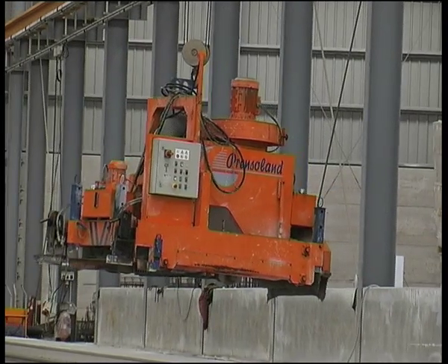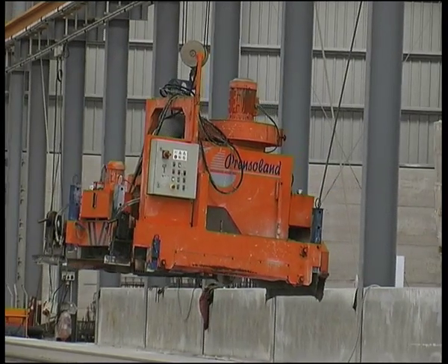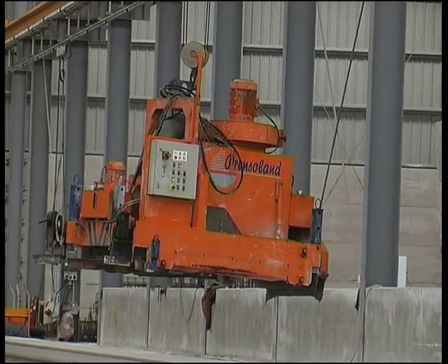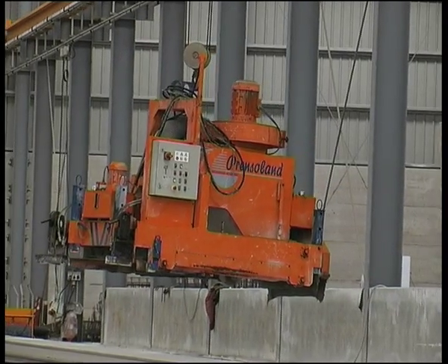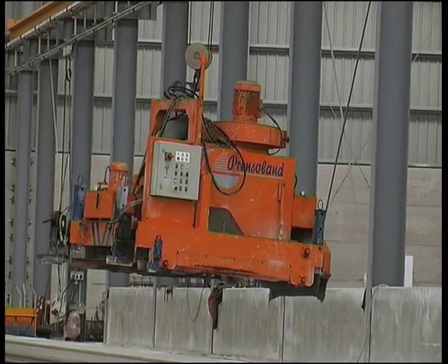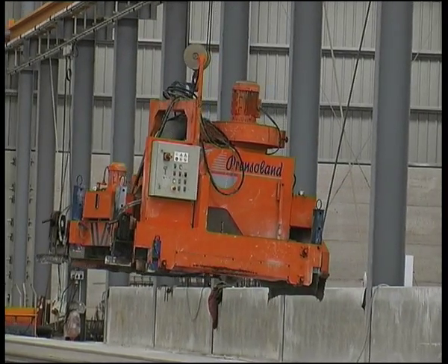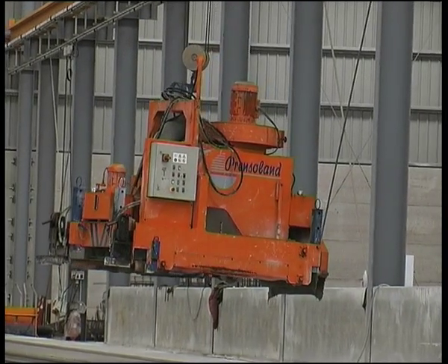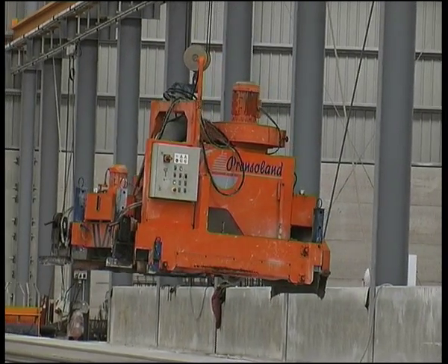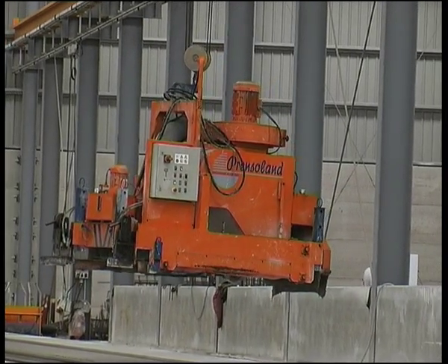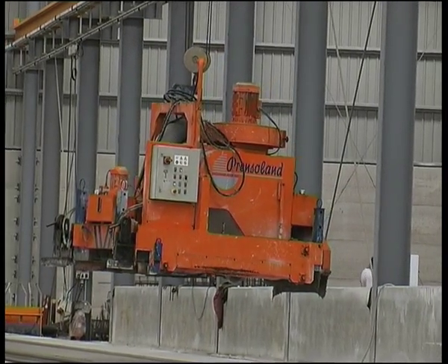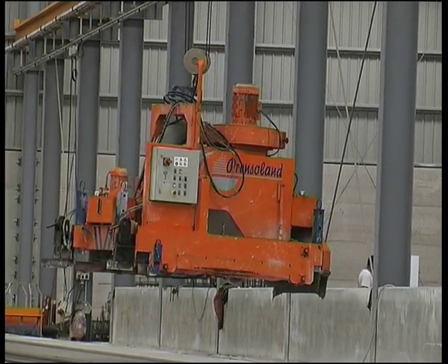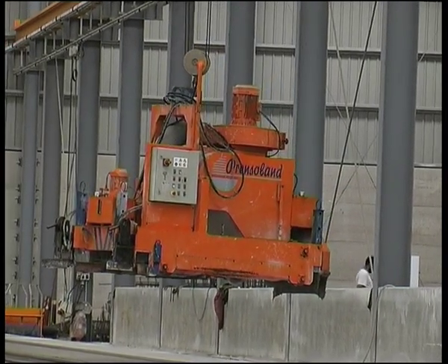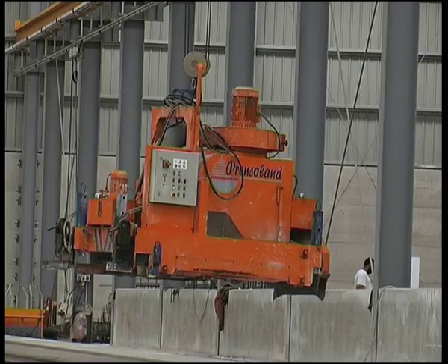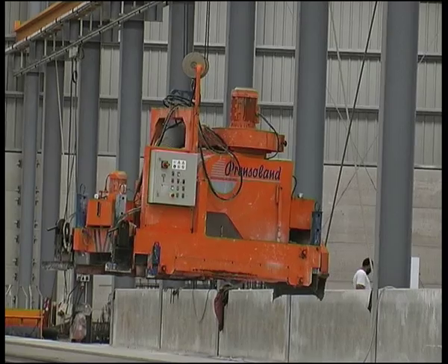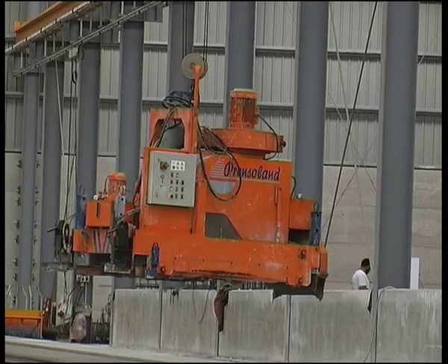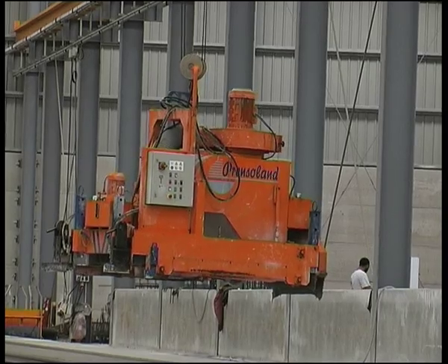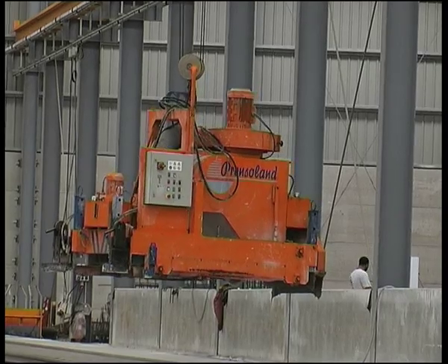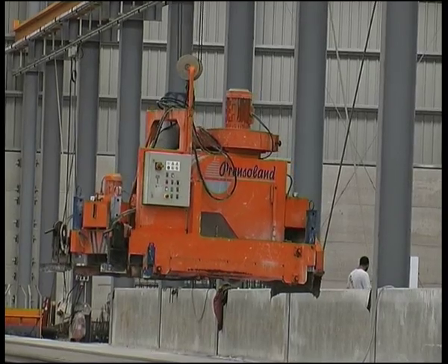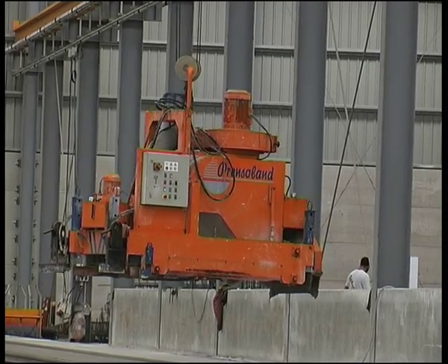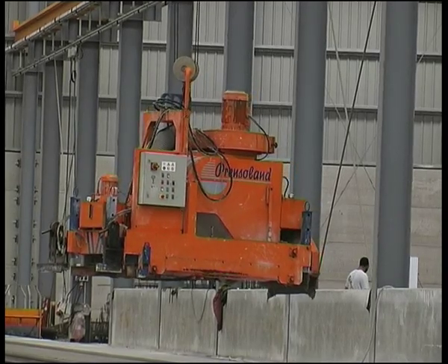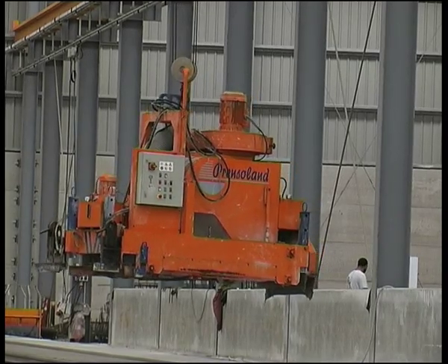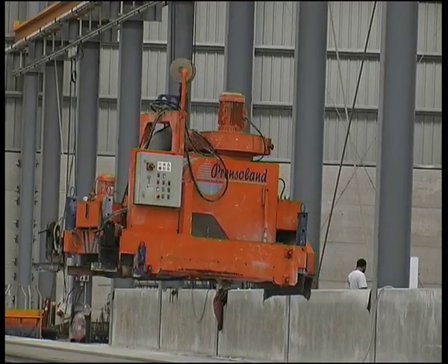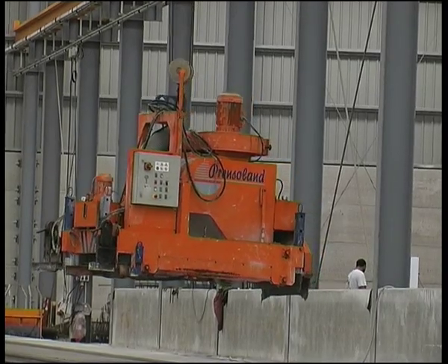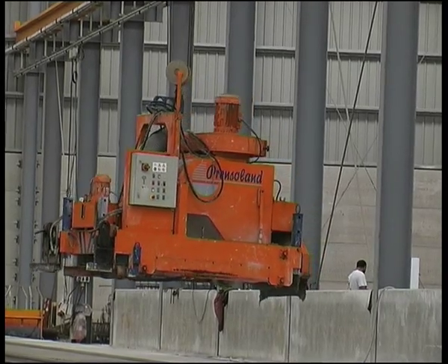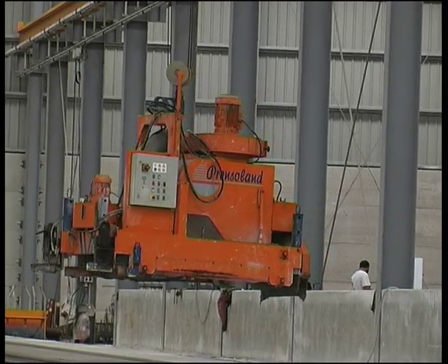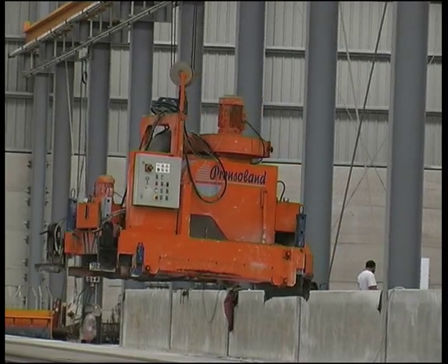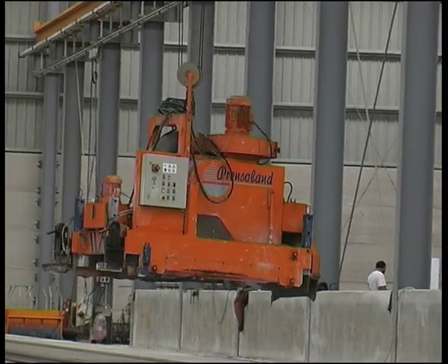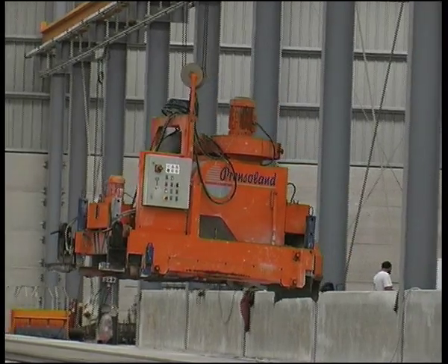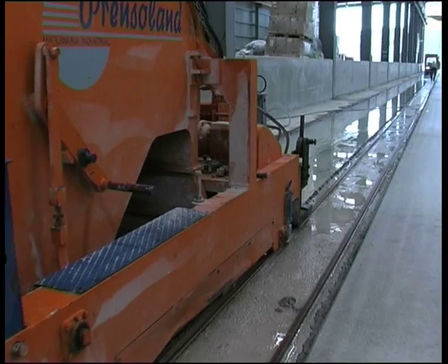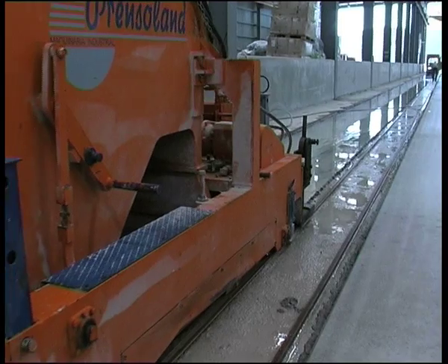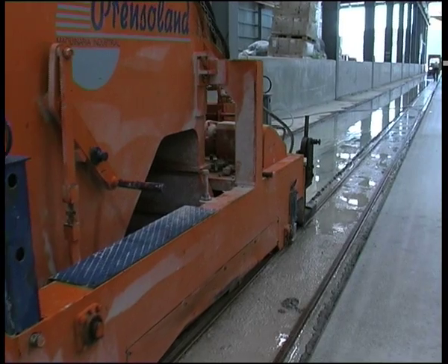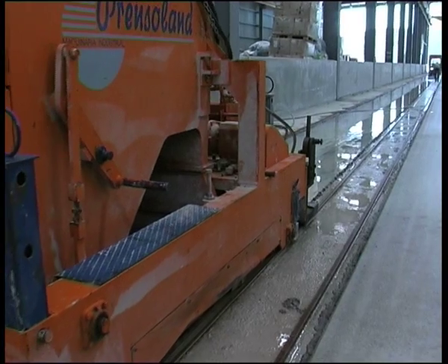The process begins with the bed cleaning machine, which automatically cleans and dries the casting beds.